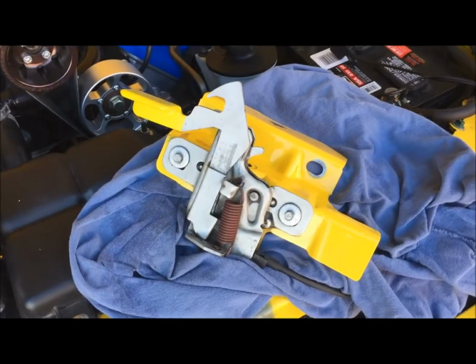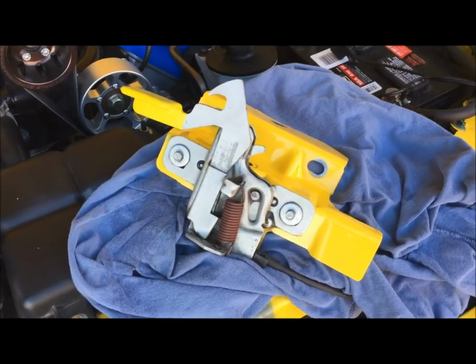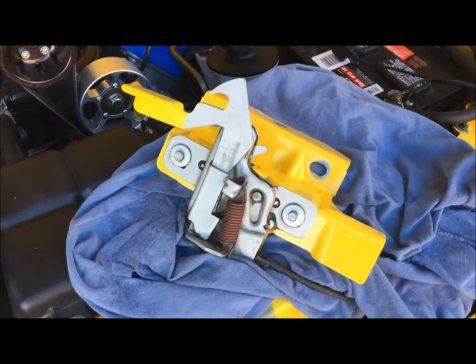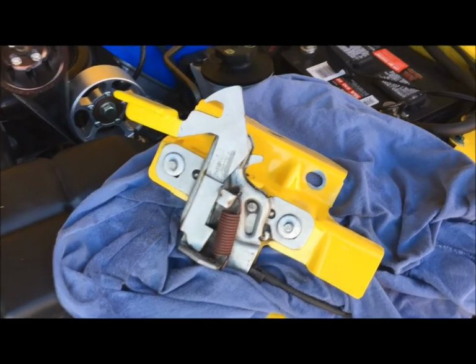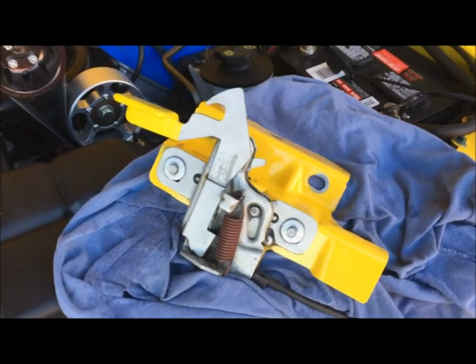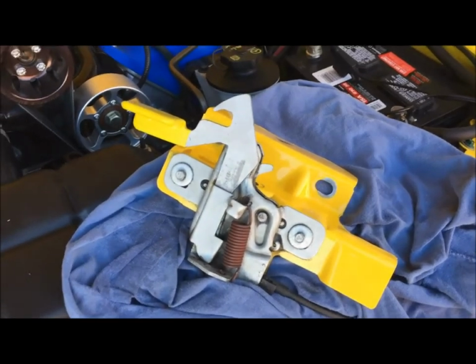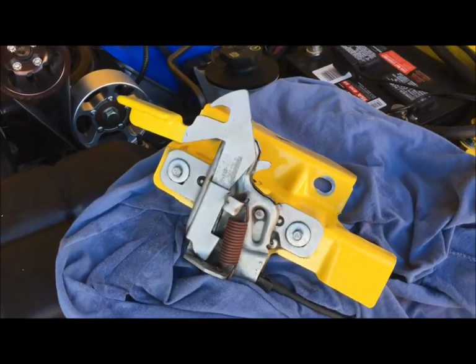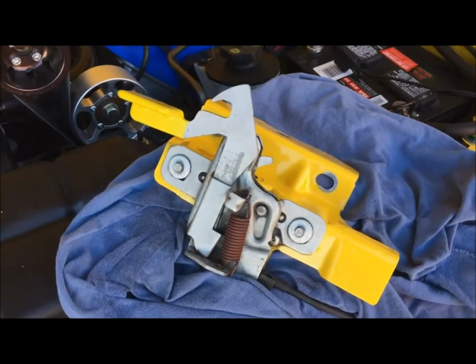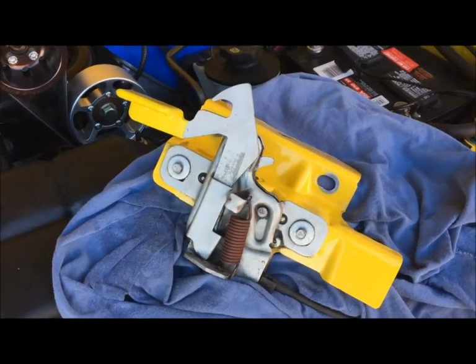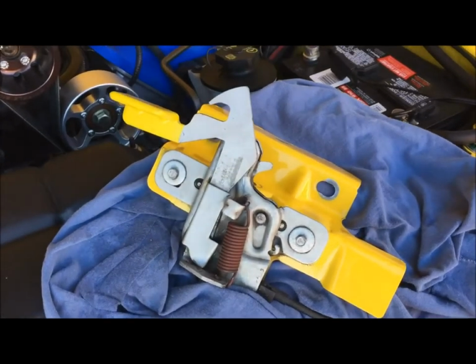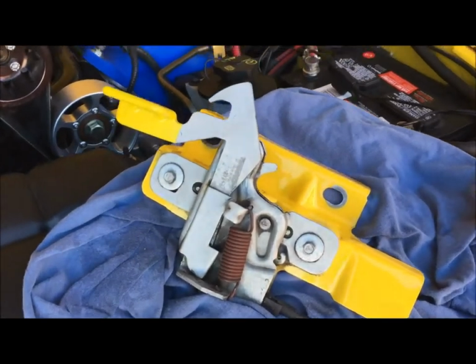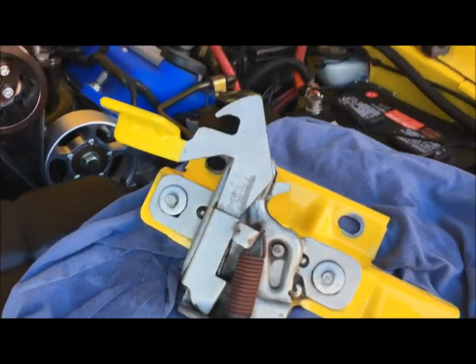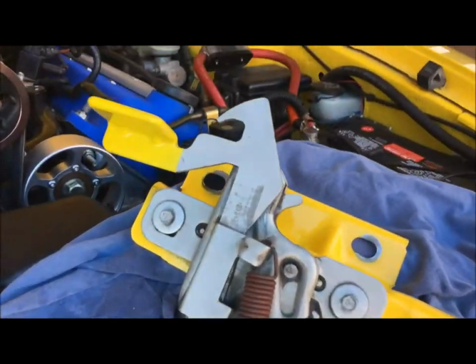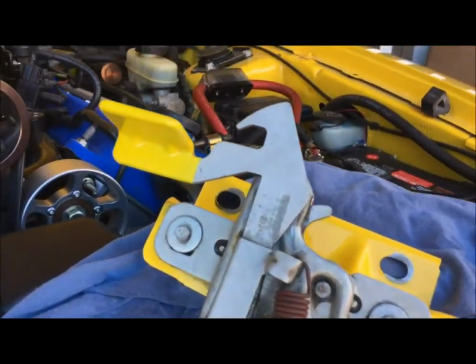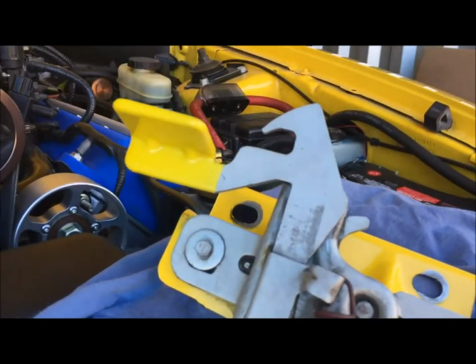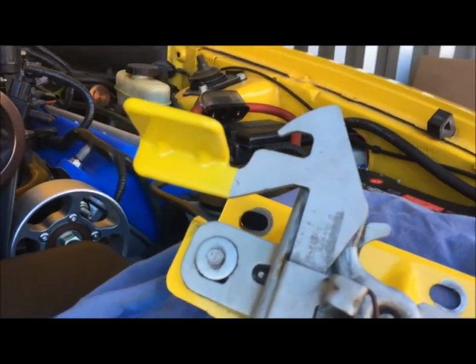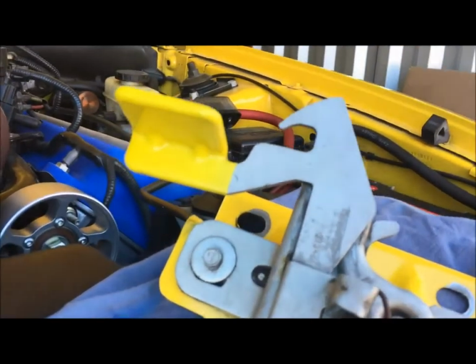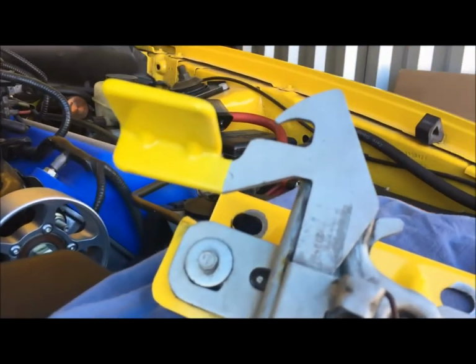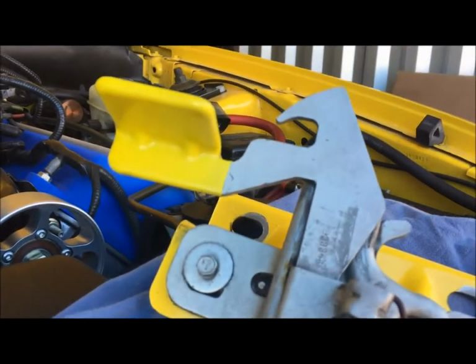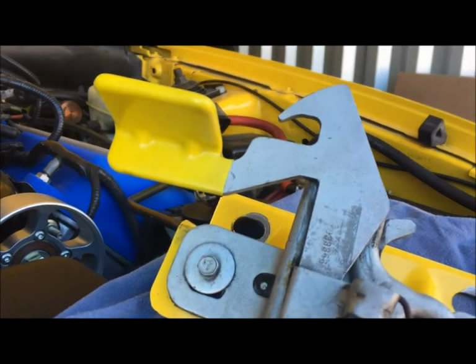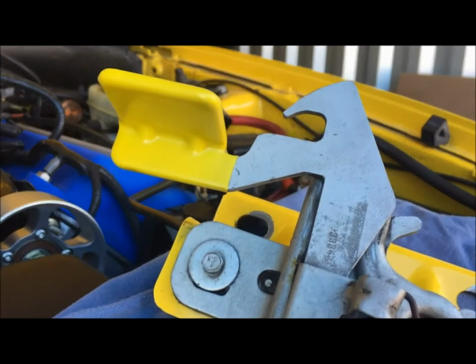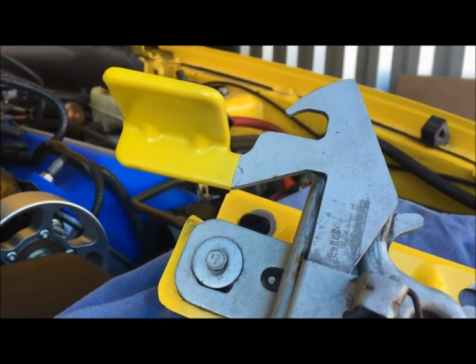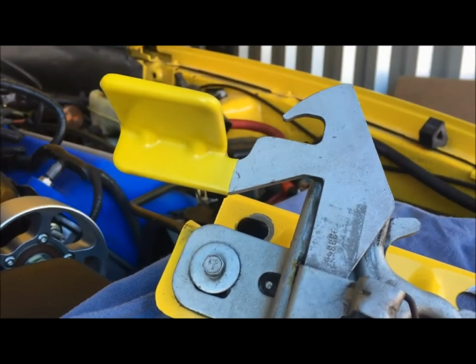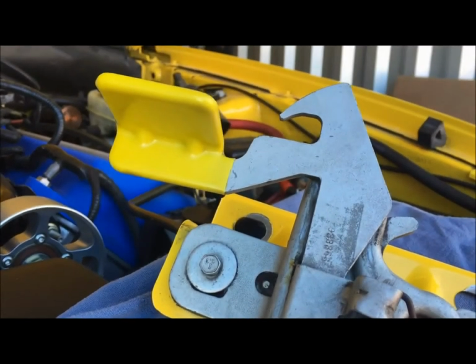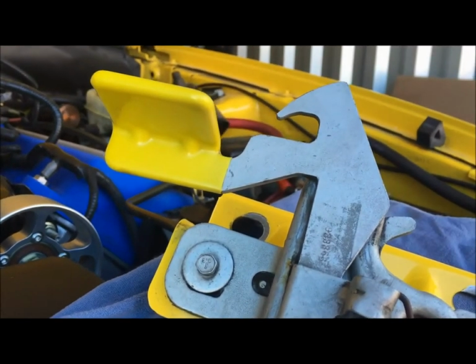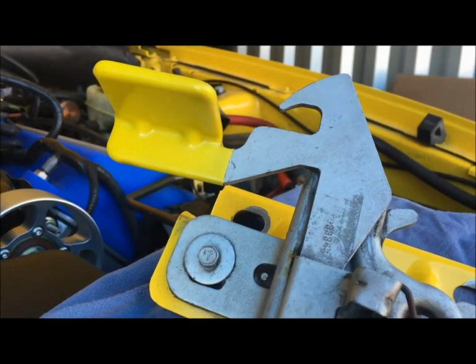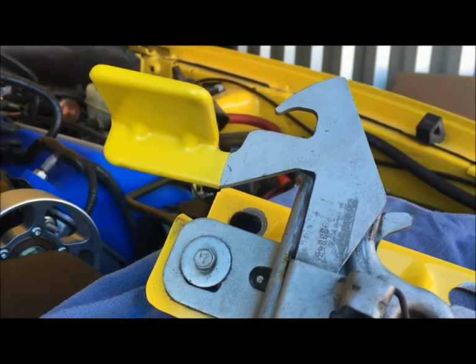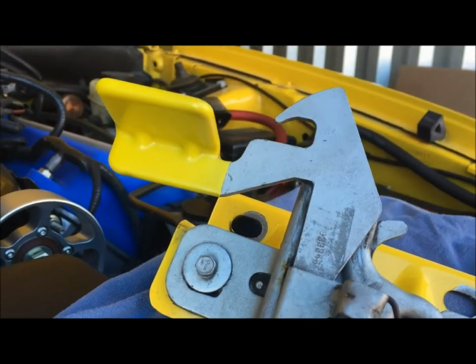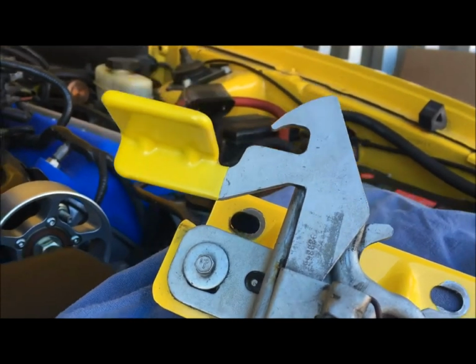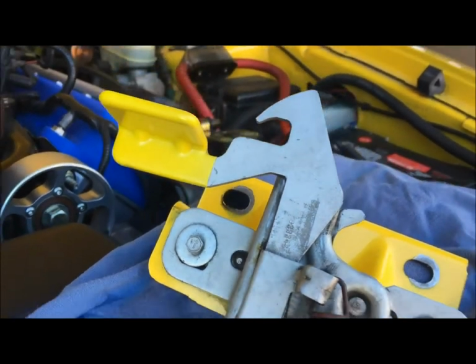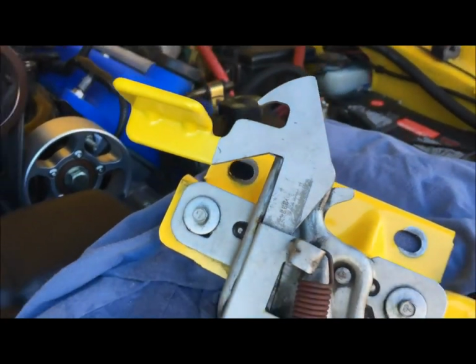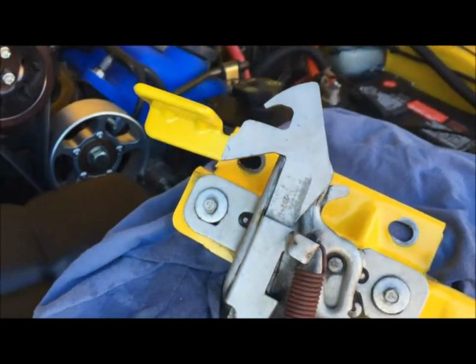That looks a lot better — nice and clean now. I don't think you'll find a cleaner hood latch anywhere else right now.